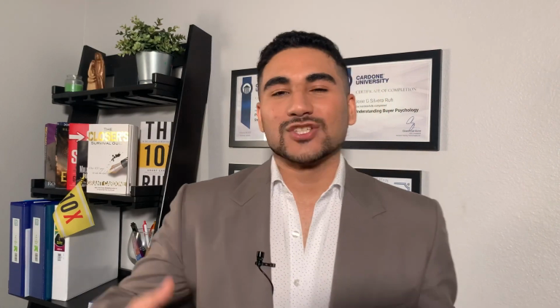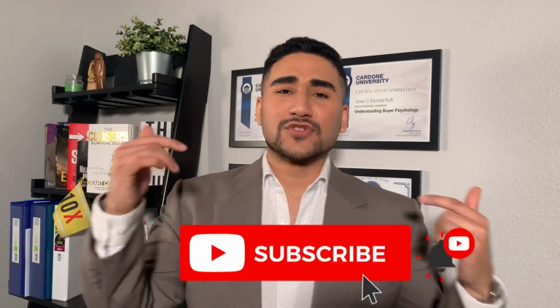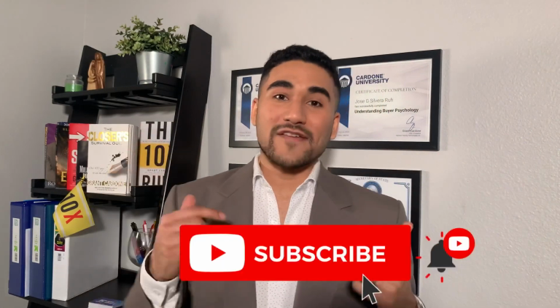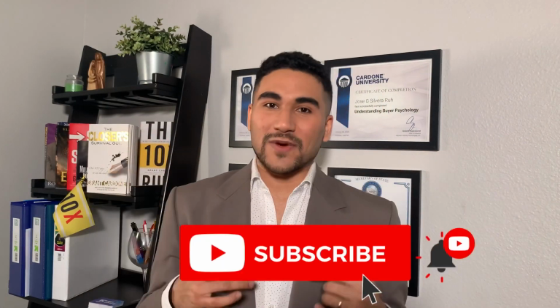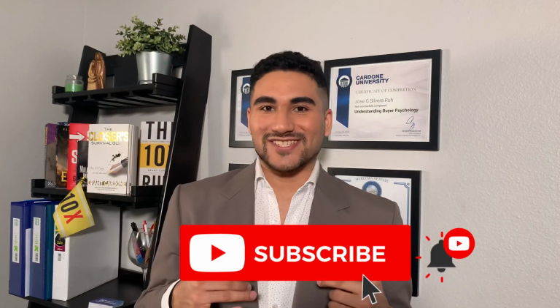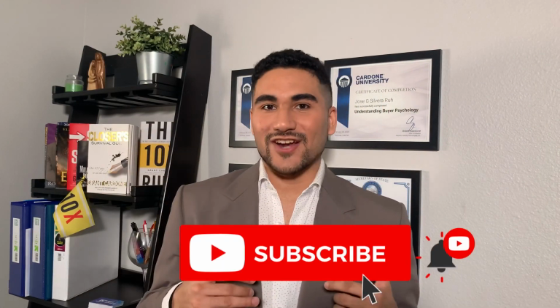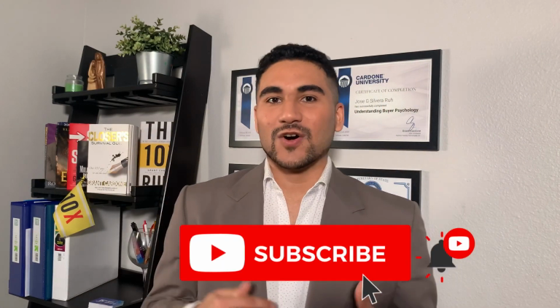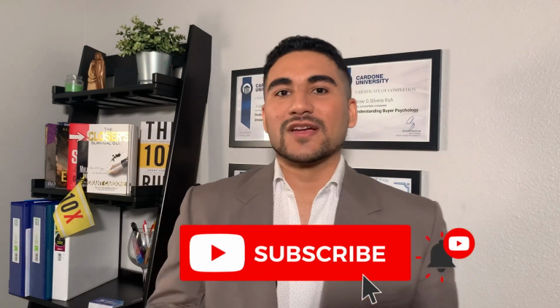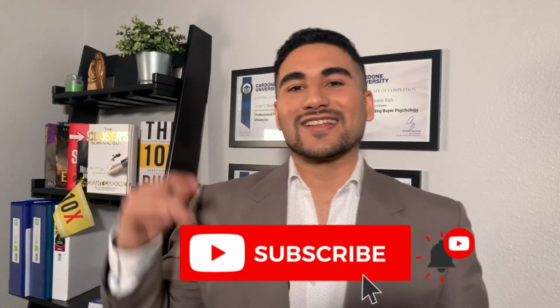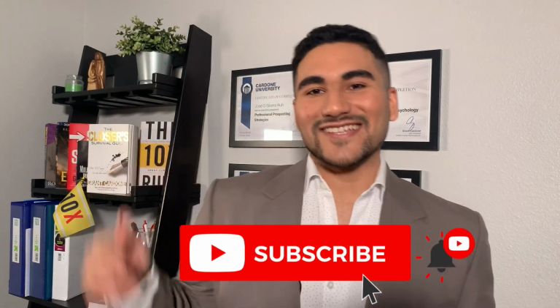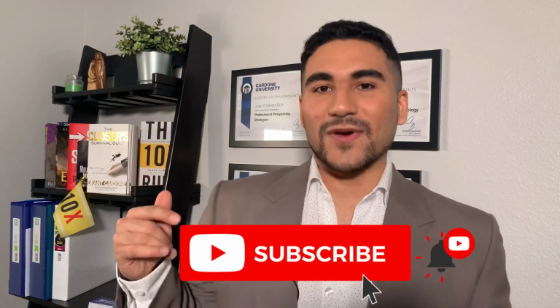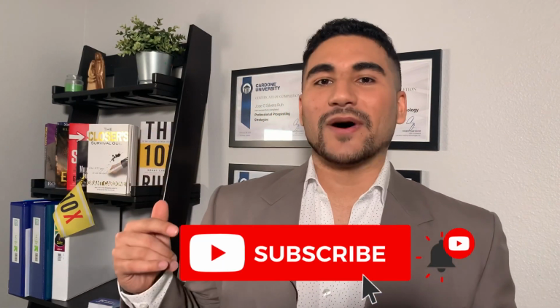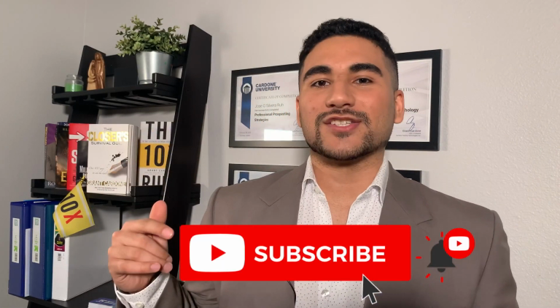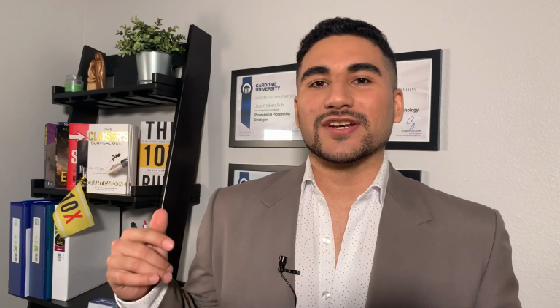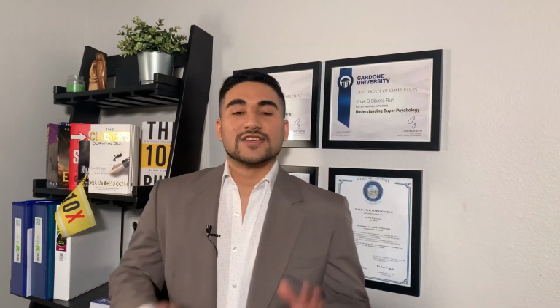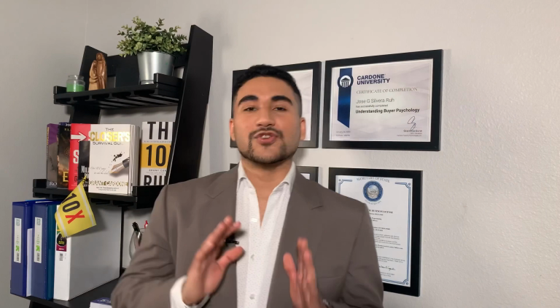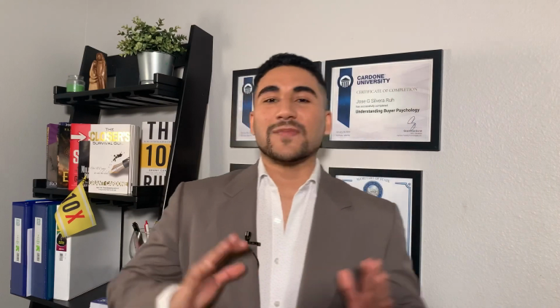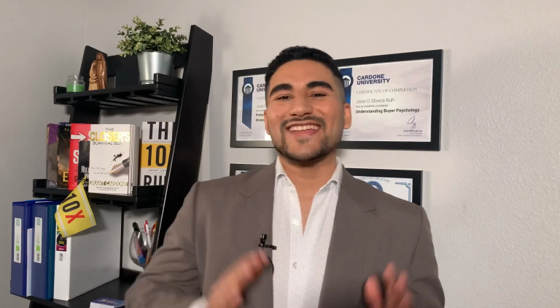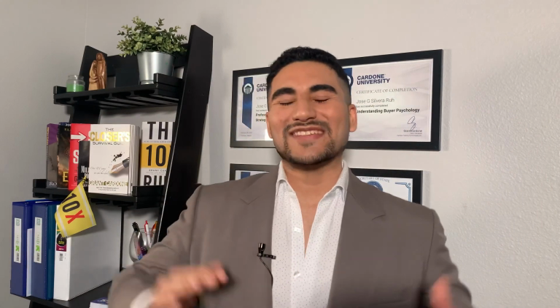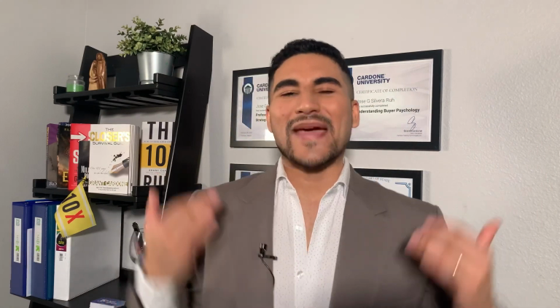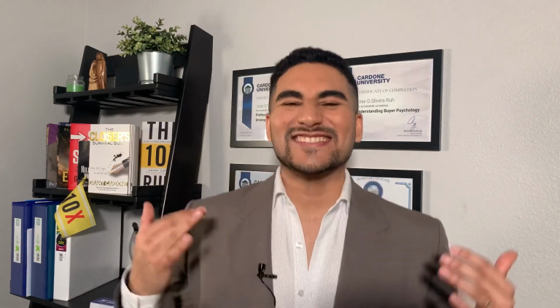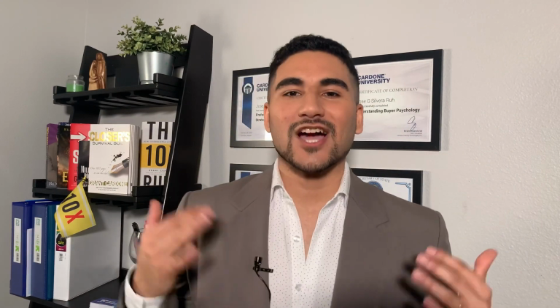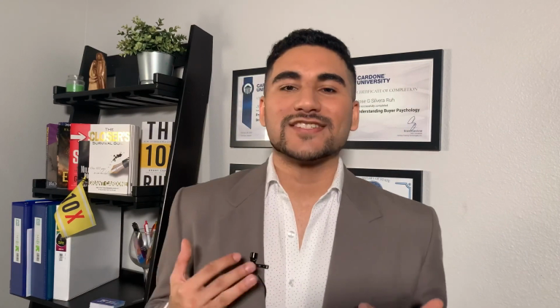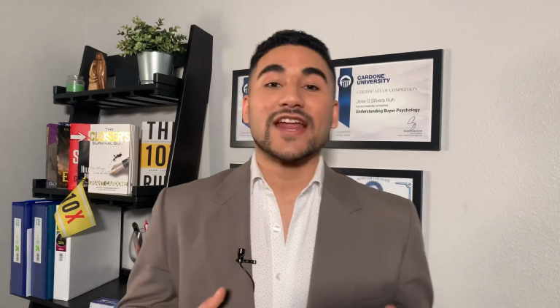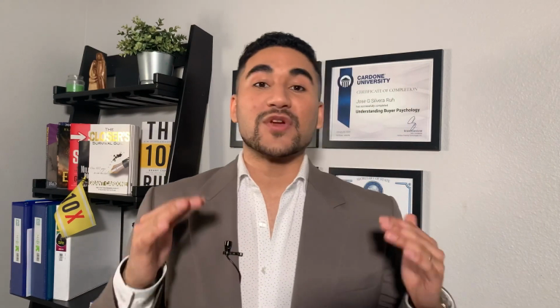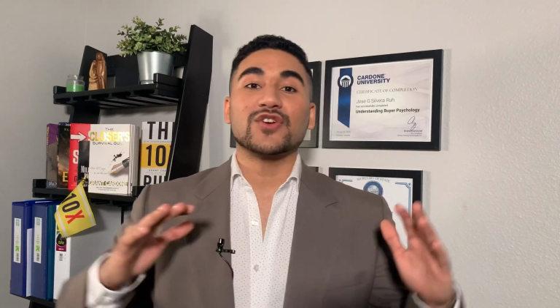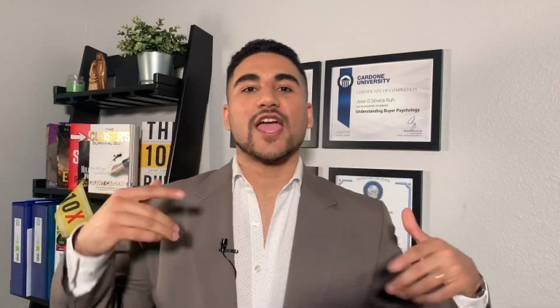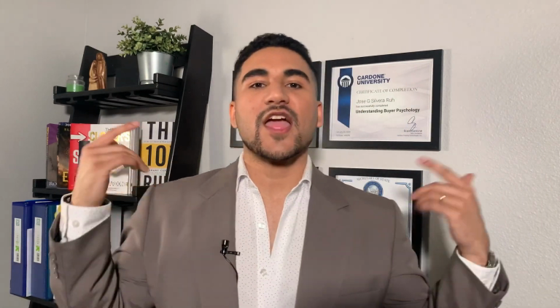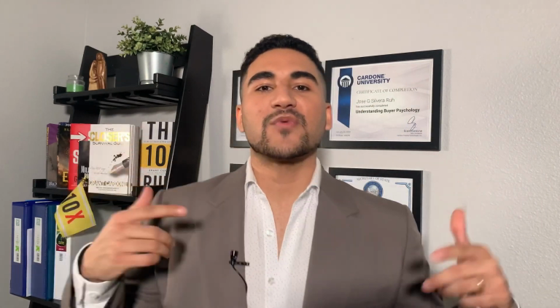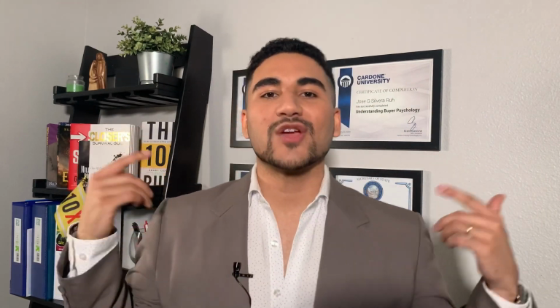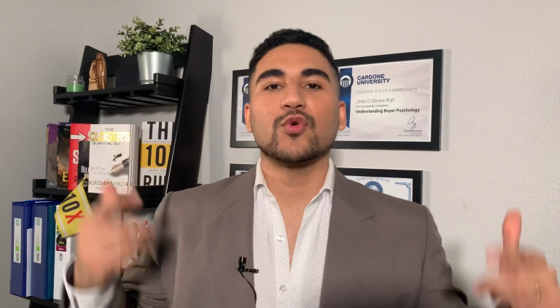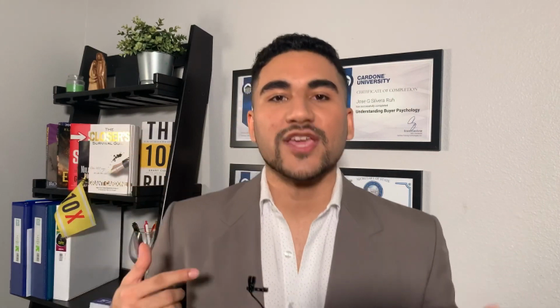Before we start, subscribe to my channel and click the bell button so you keep getting this amazing content that I bring you guys every week.